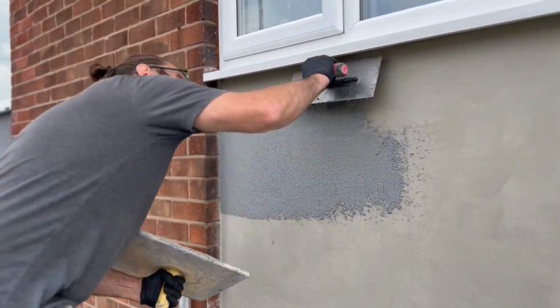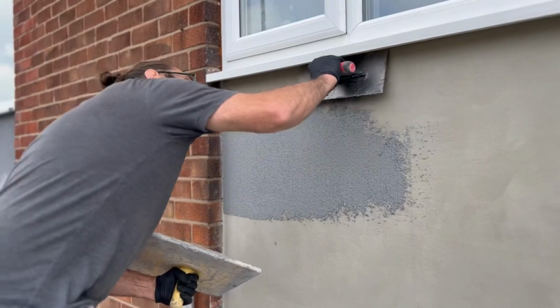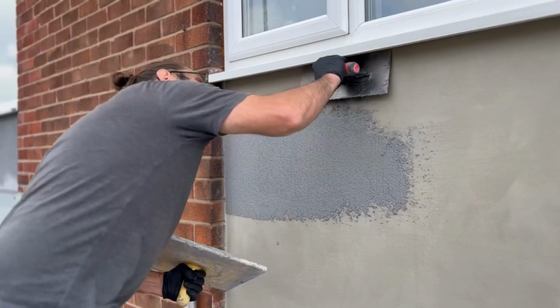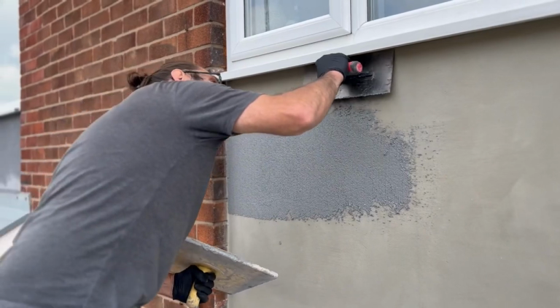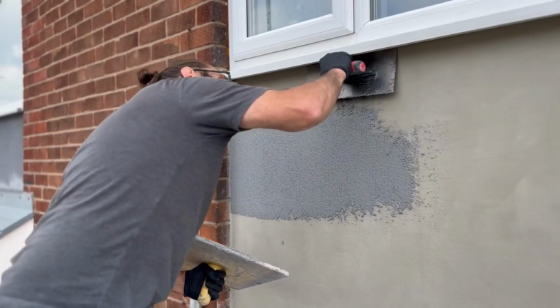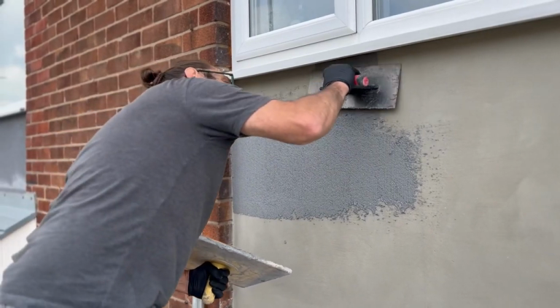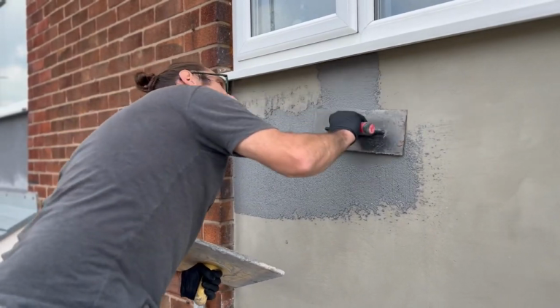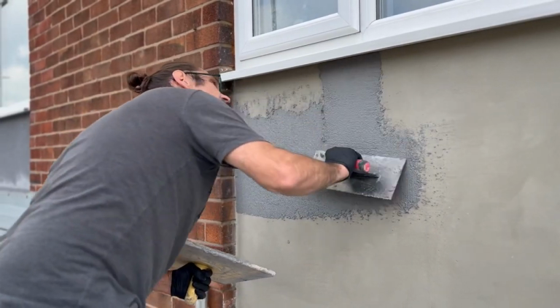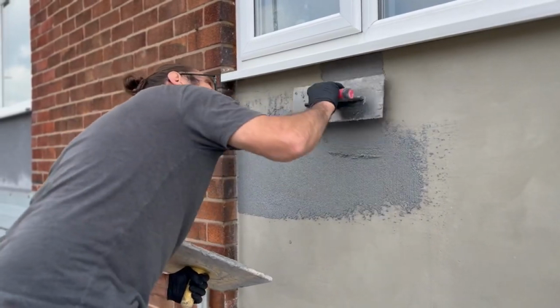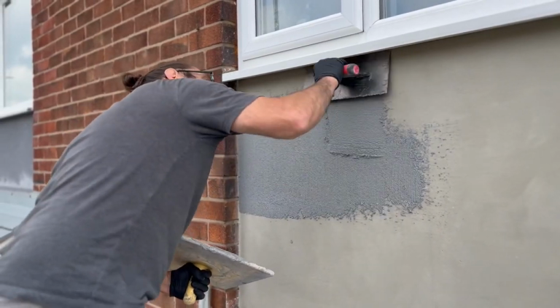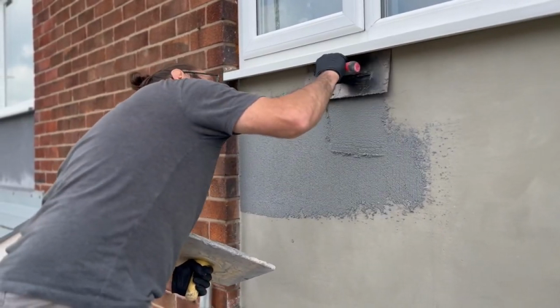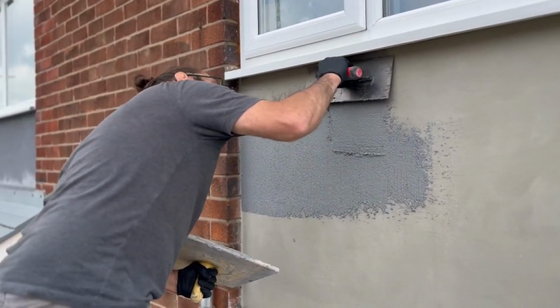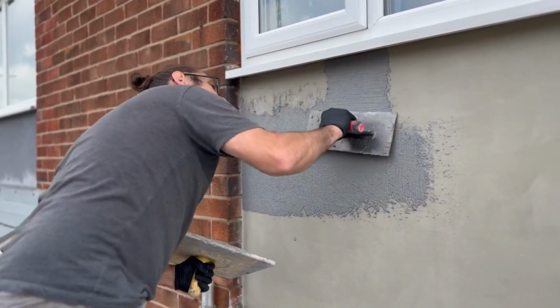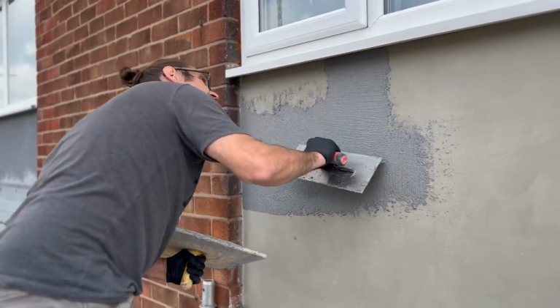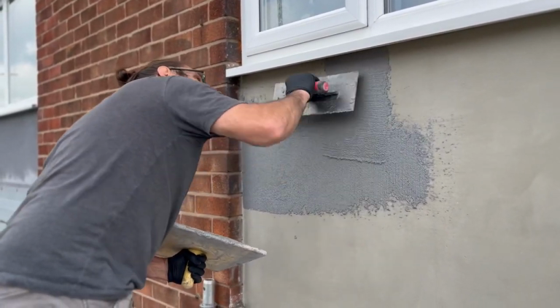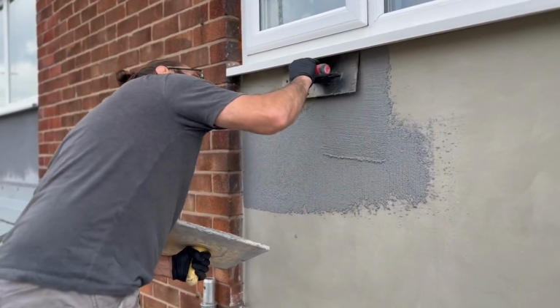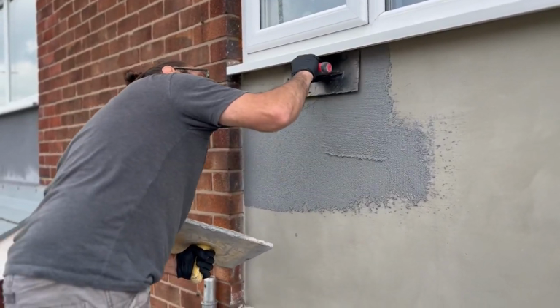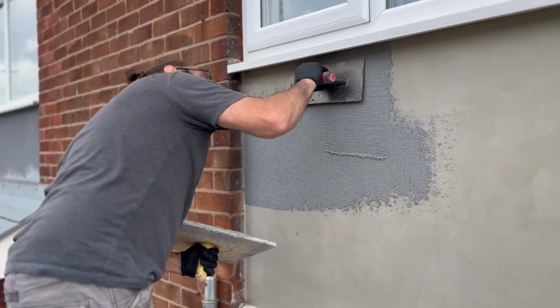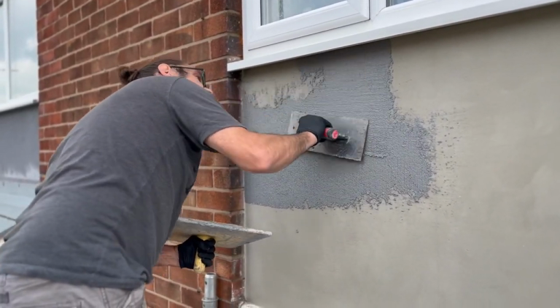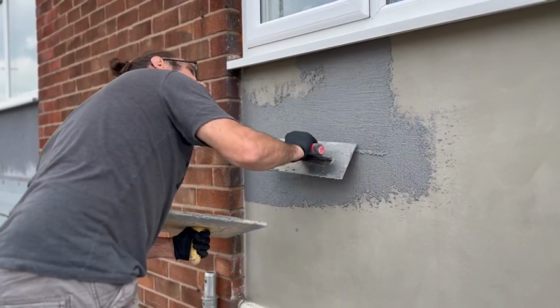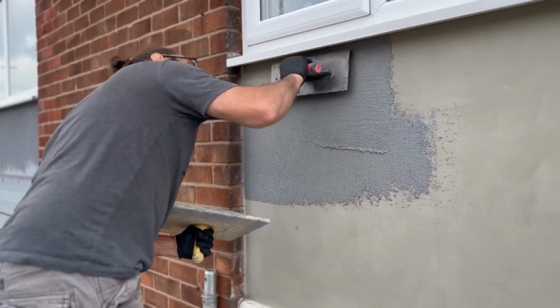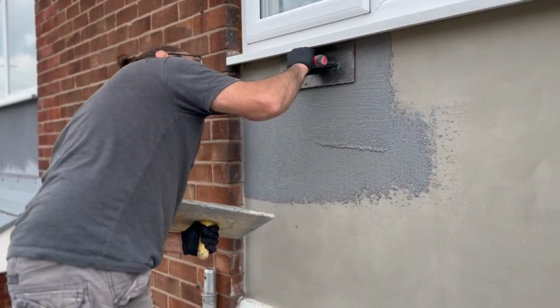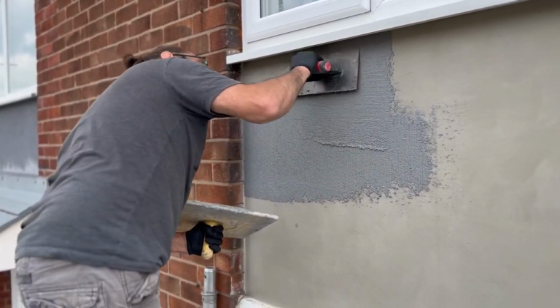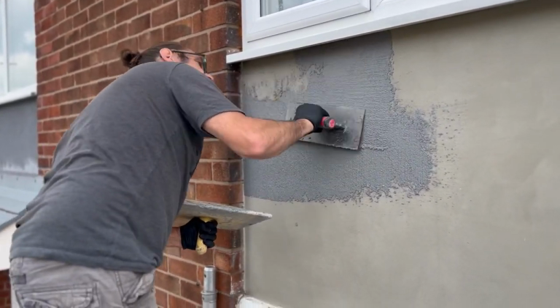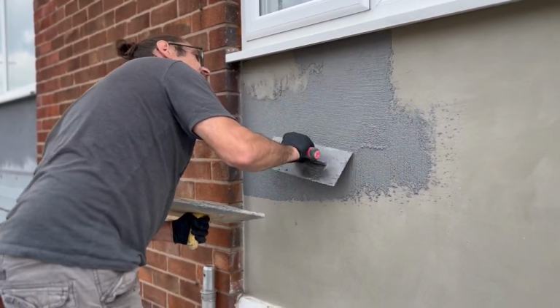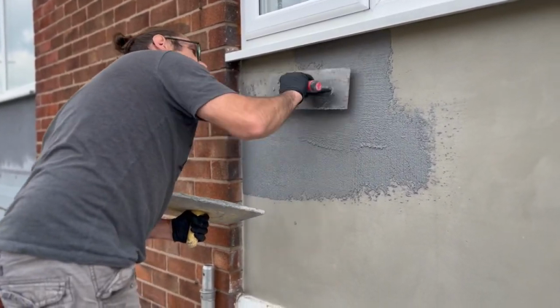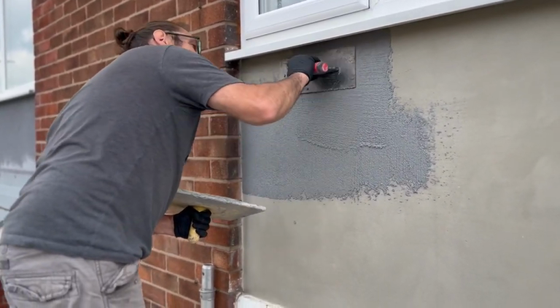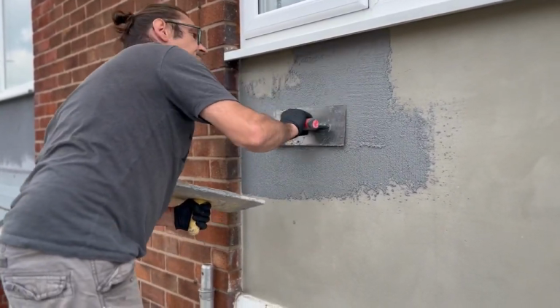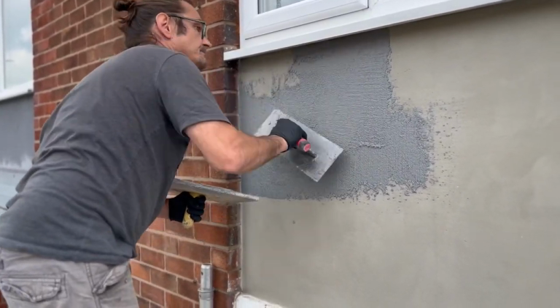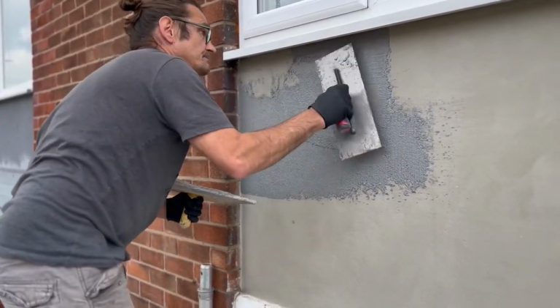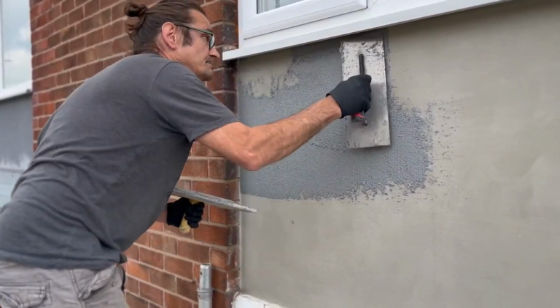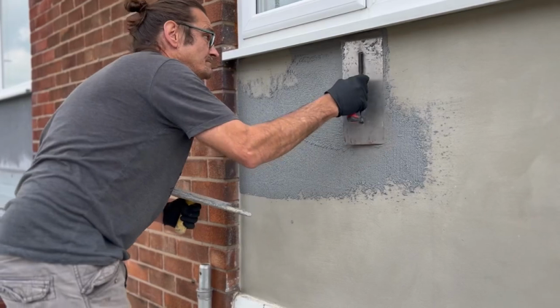Then you're going to rub it down in circular motions to give it a nice texture, so it's going to be absolutely brilliant.